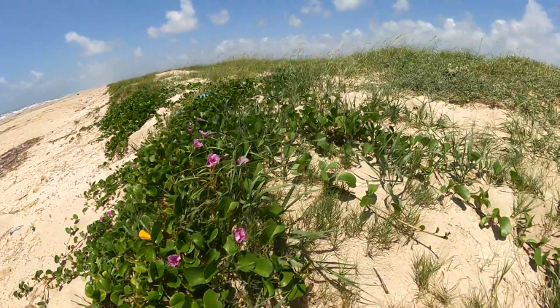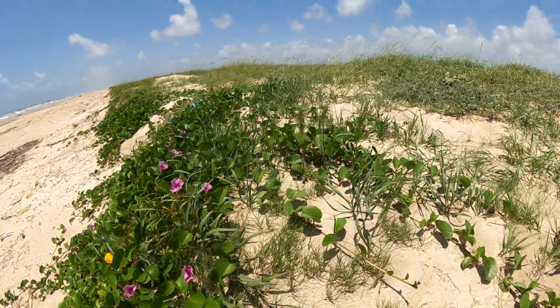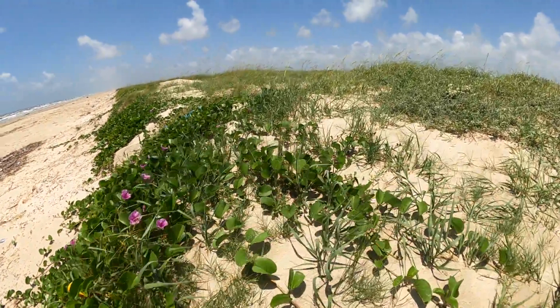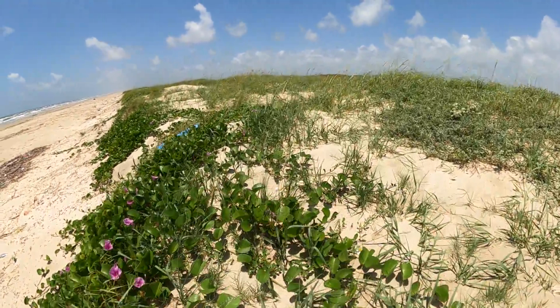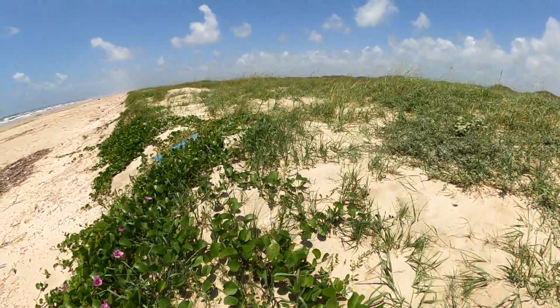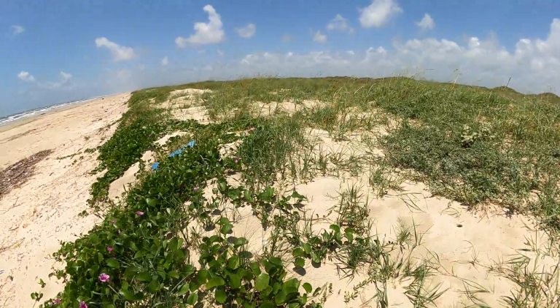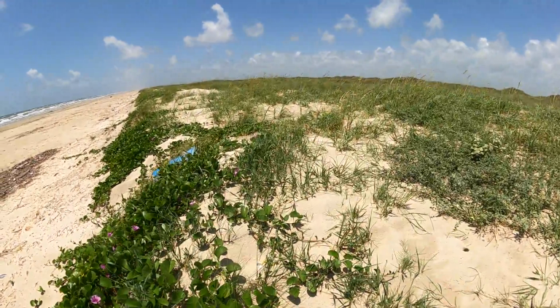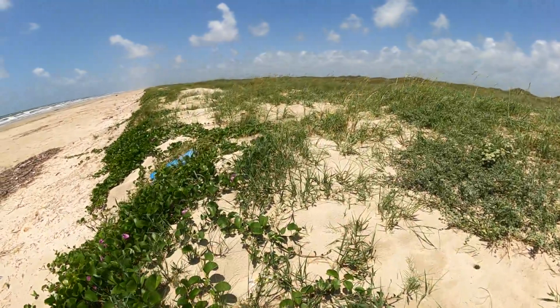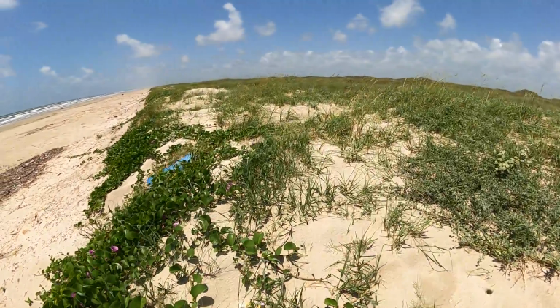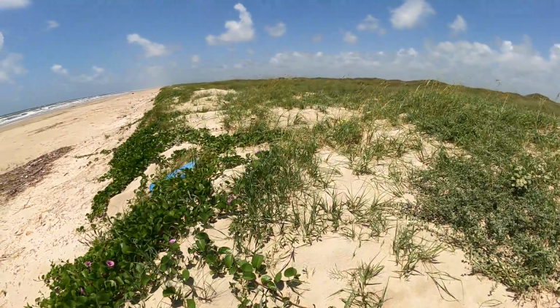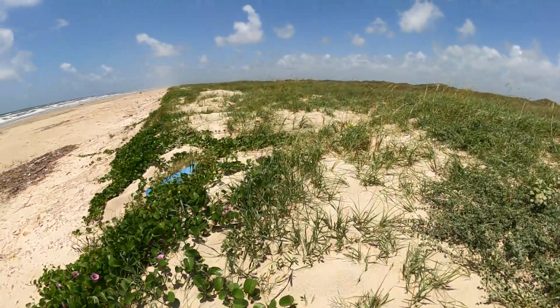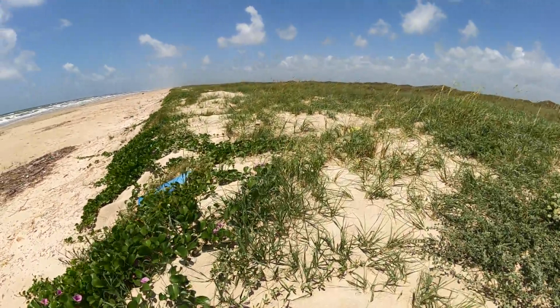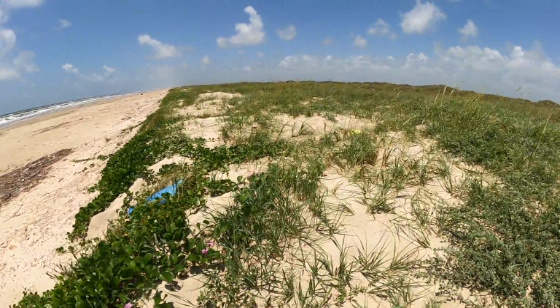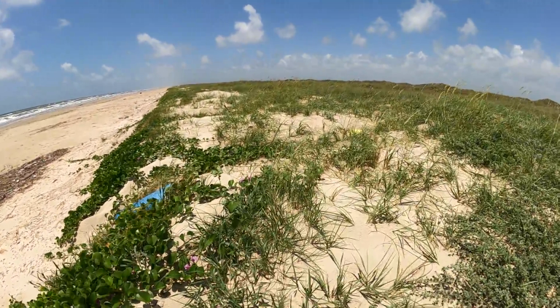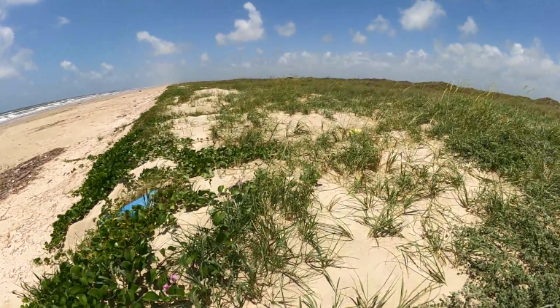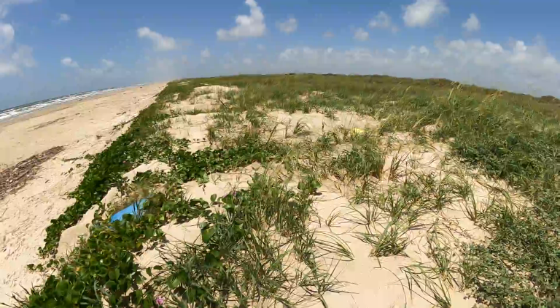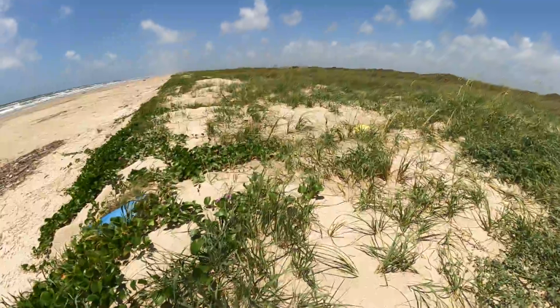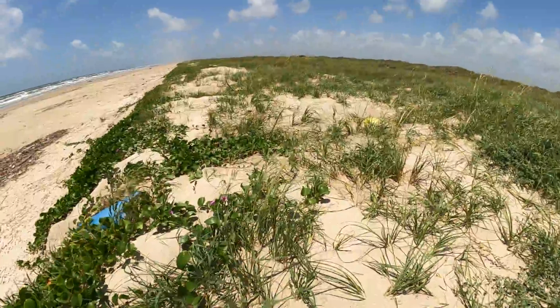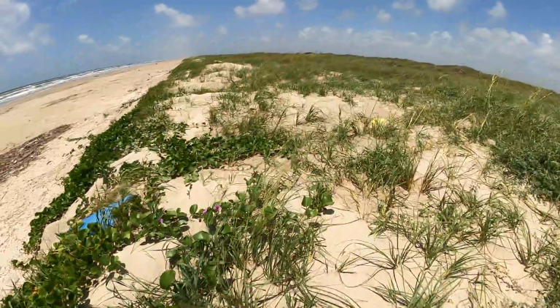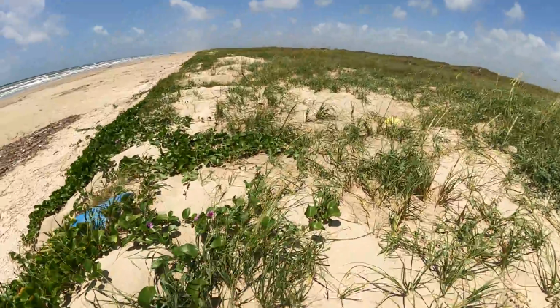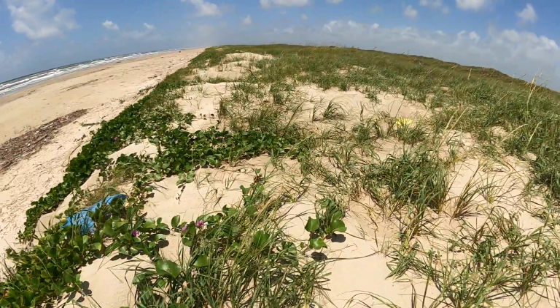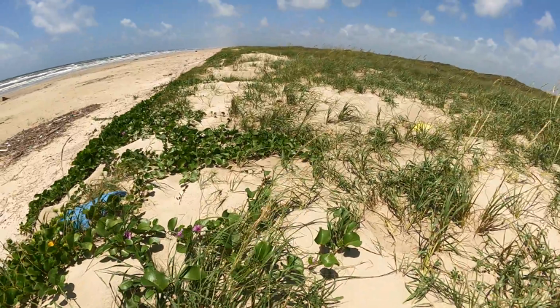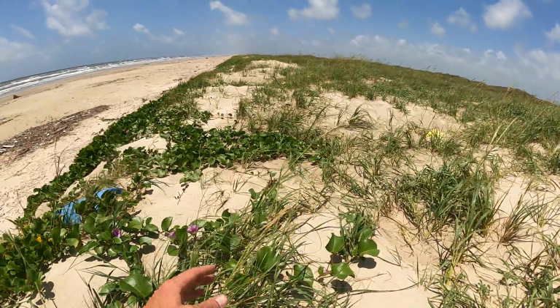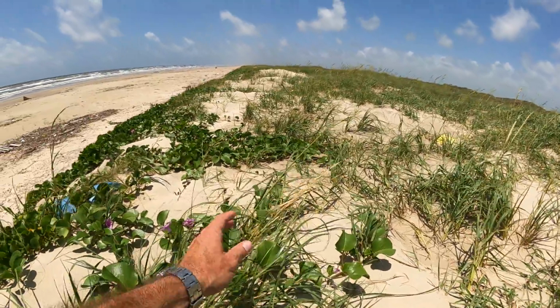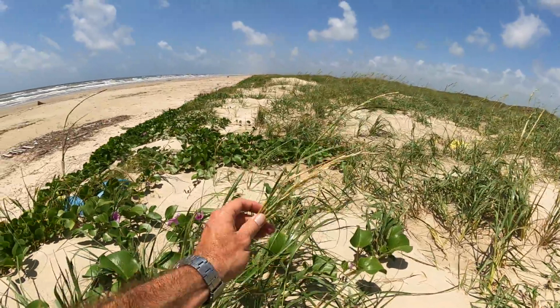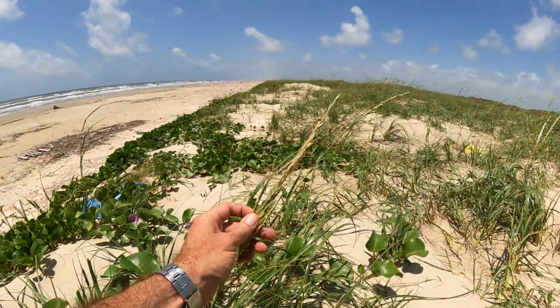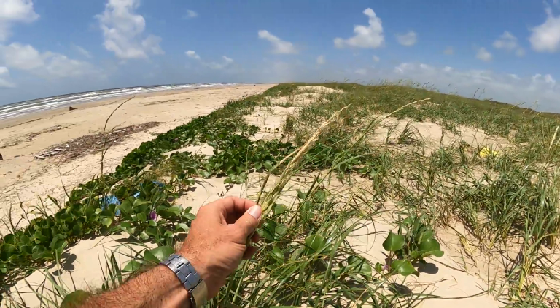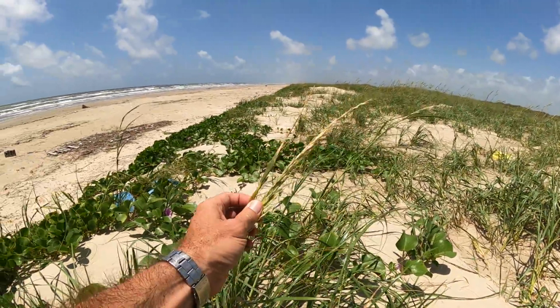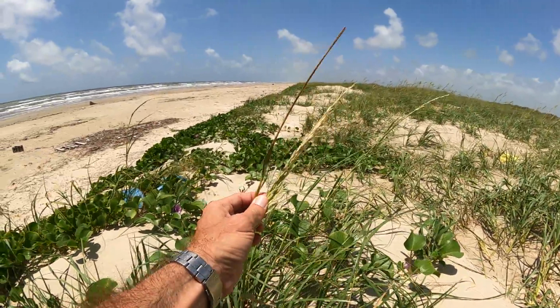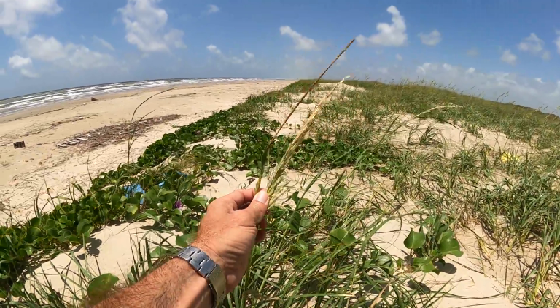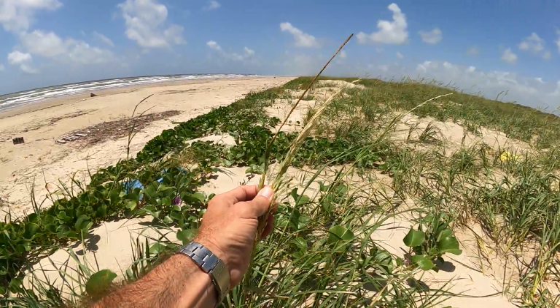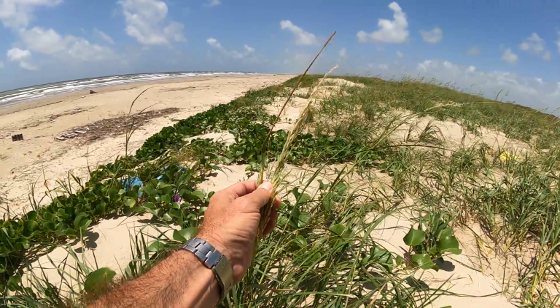Another real common plant that you might find is the sea oat.